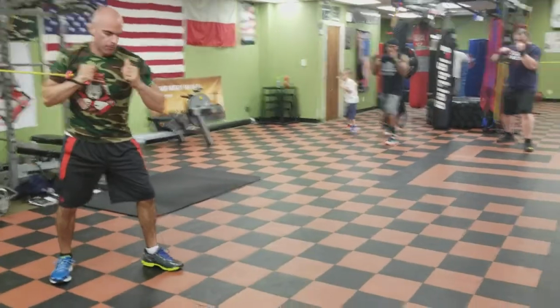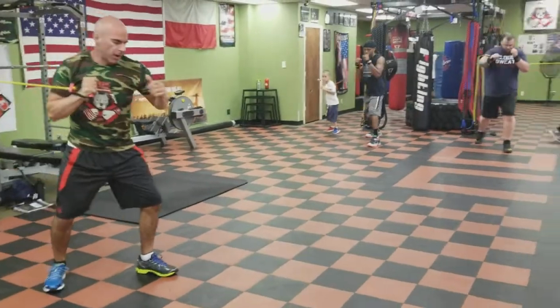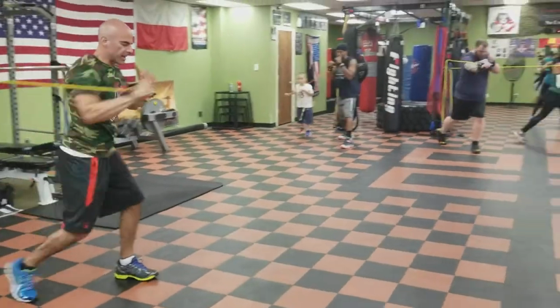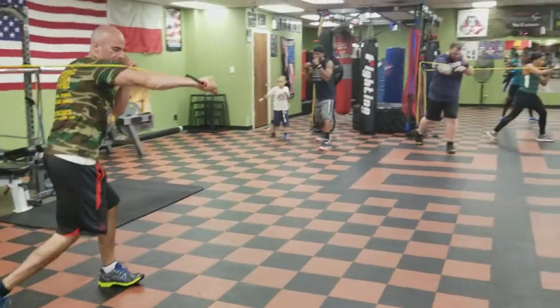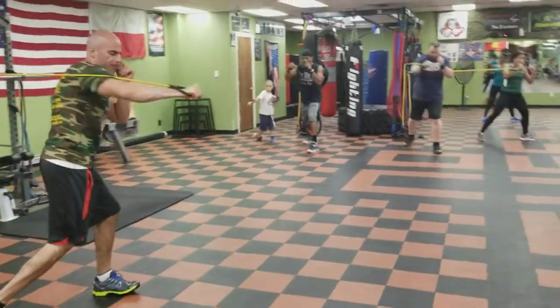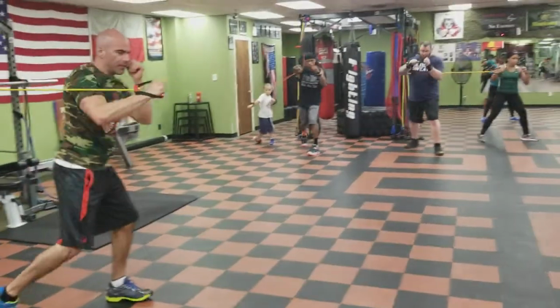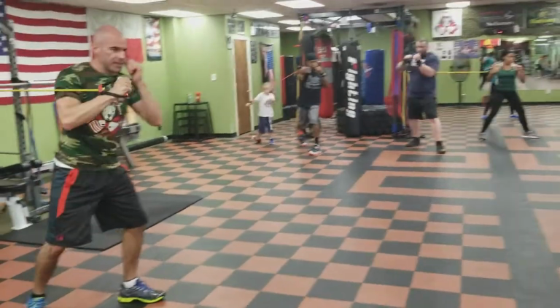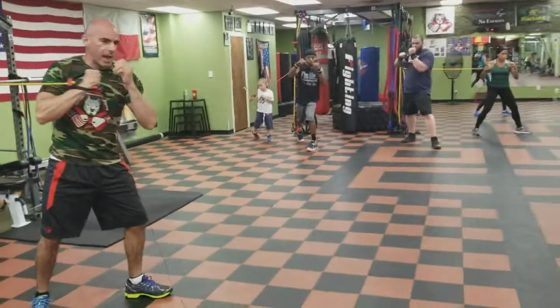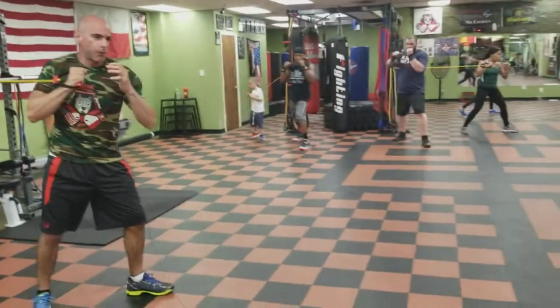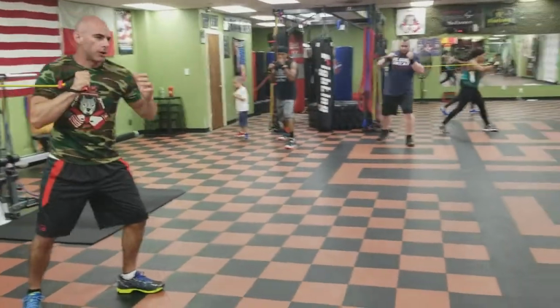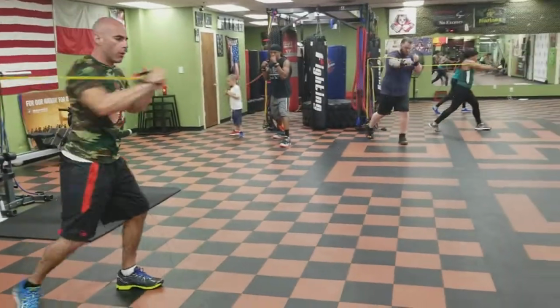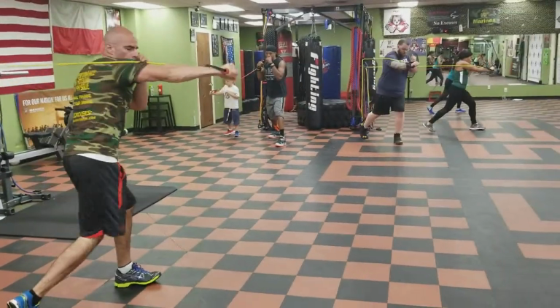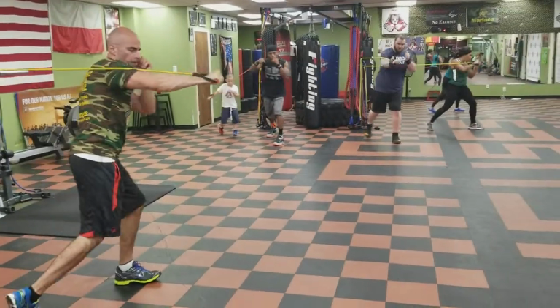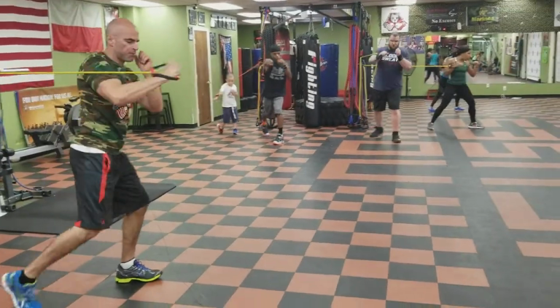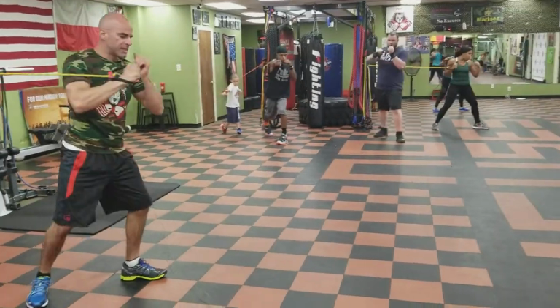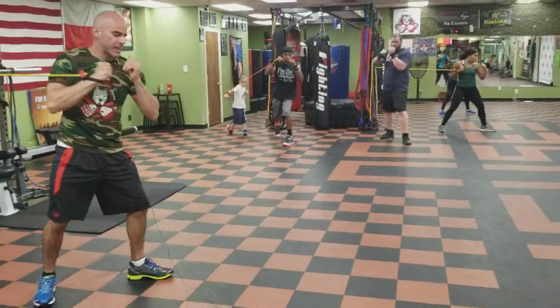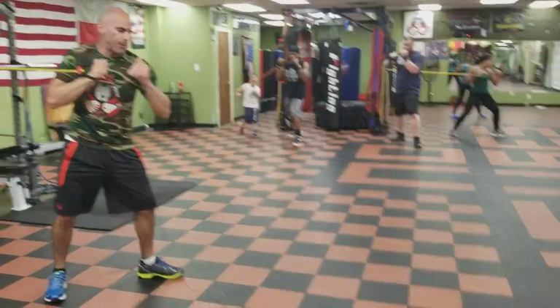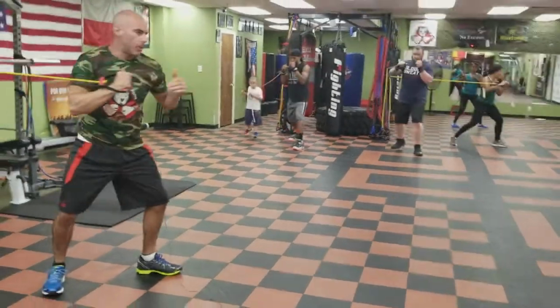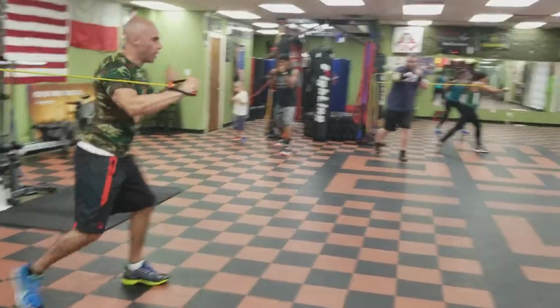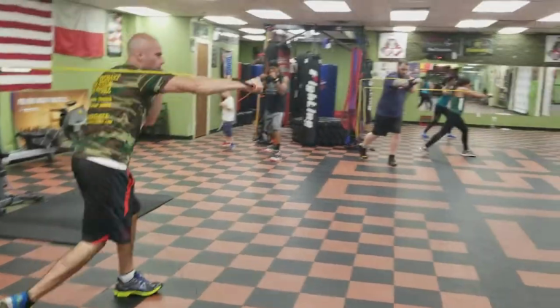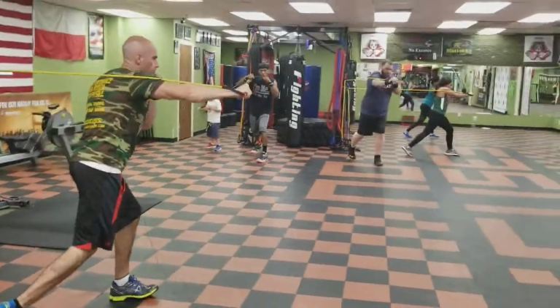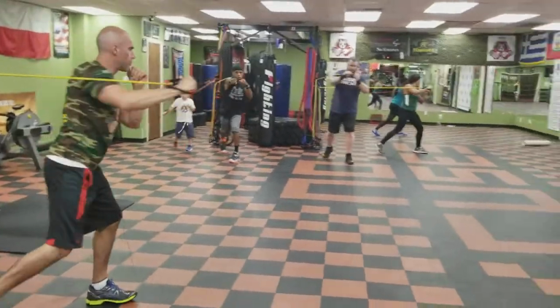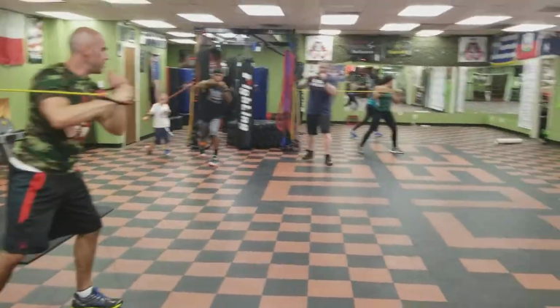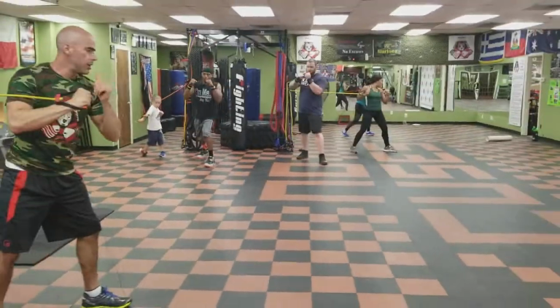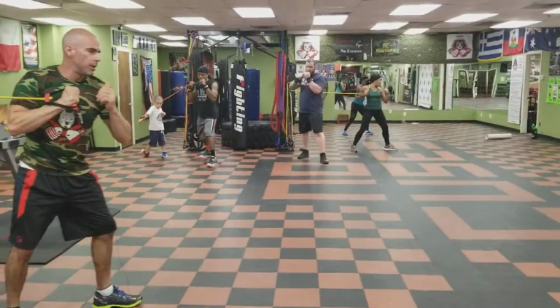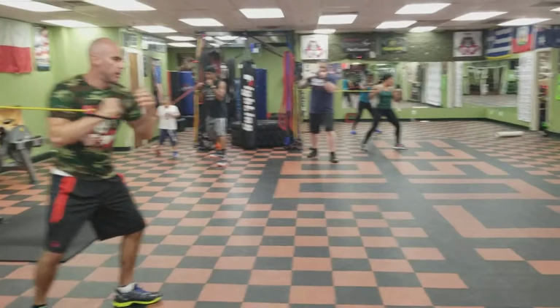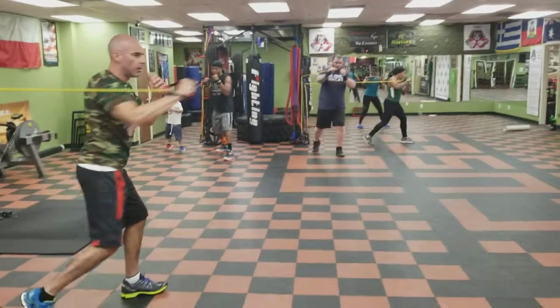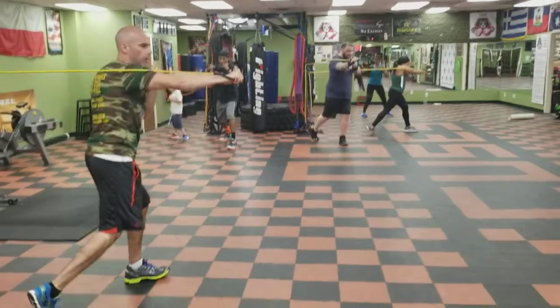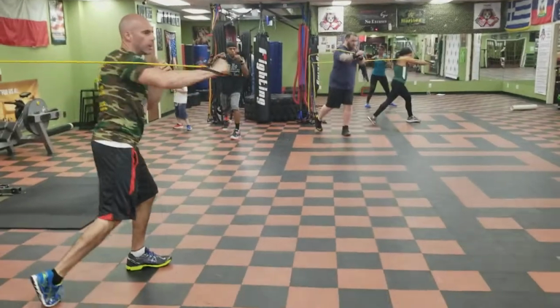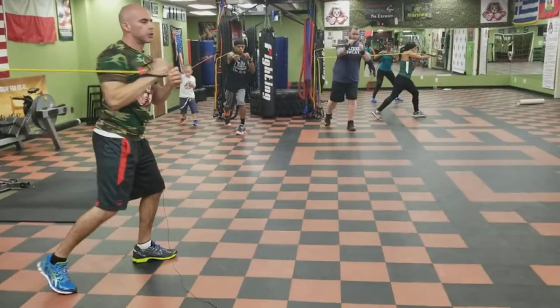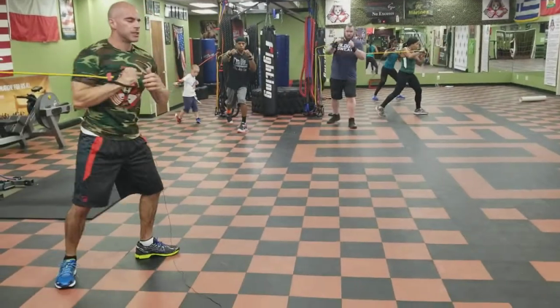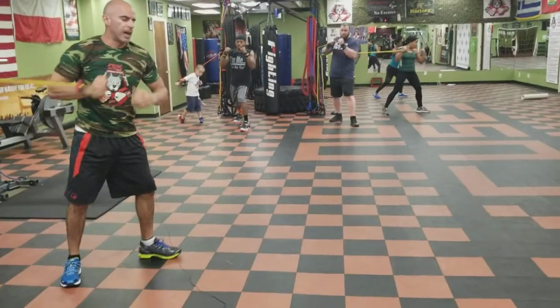Right leg is back. Pivot. Snap forward. Snap it. Breathe. Switch sides.